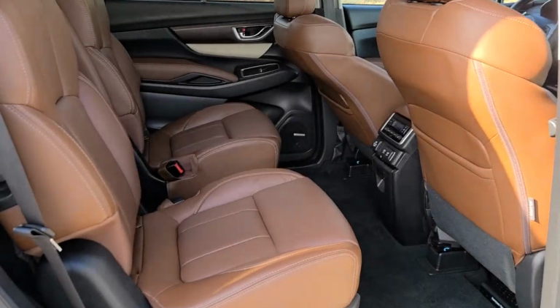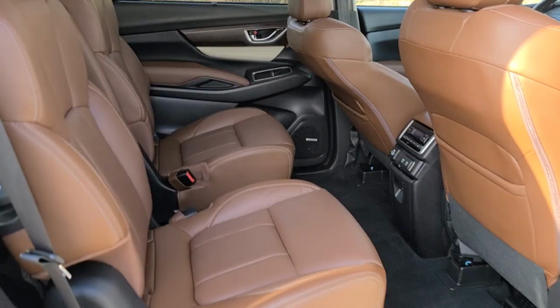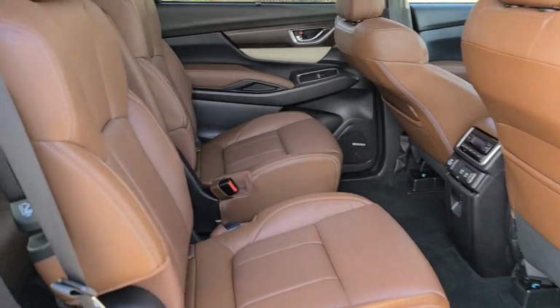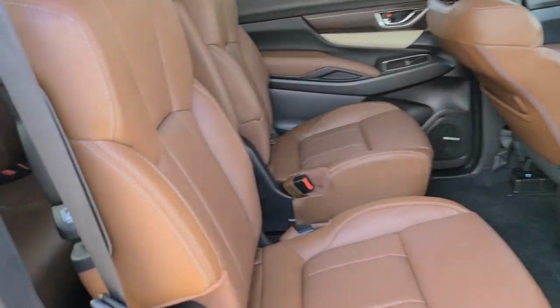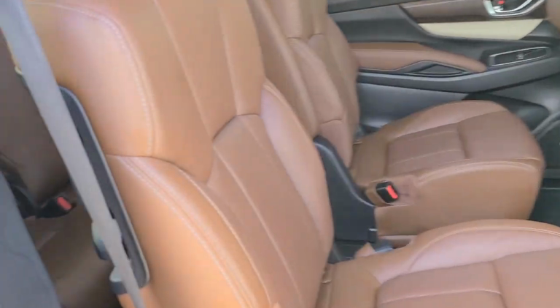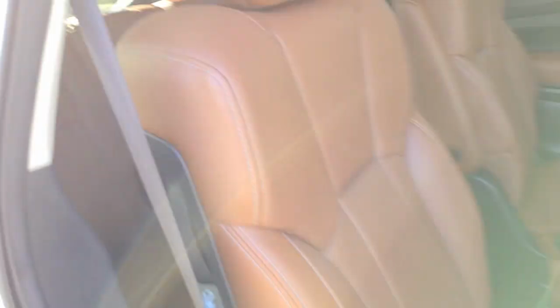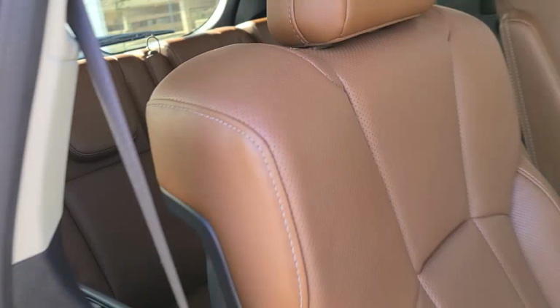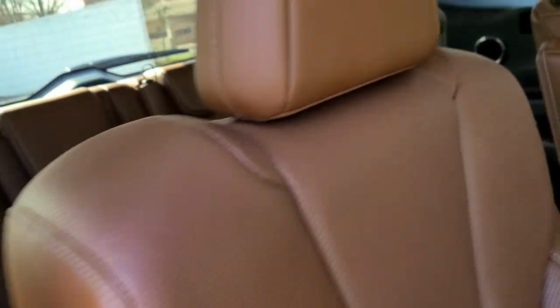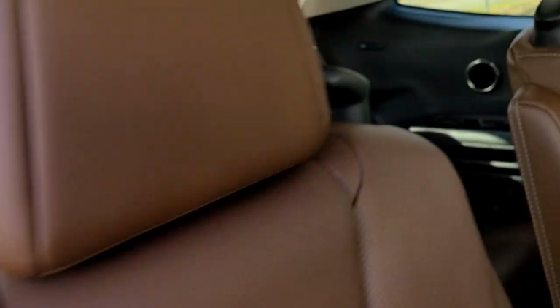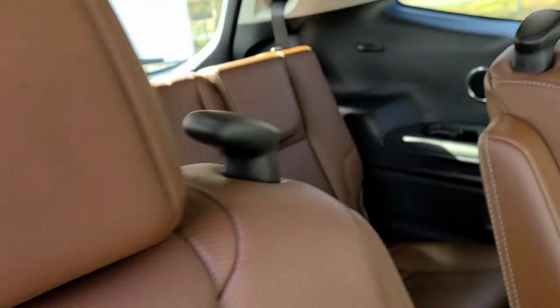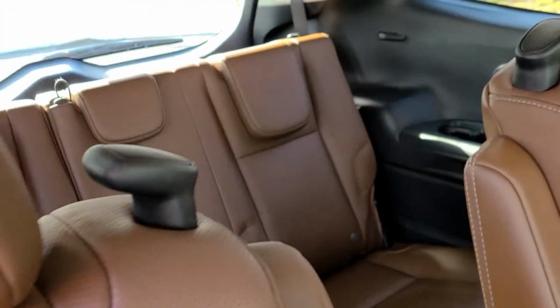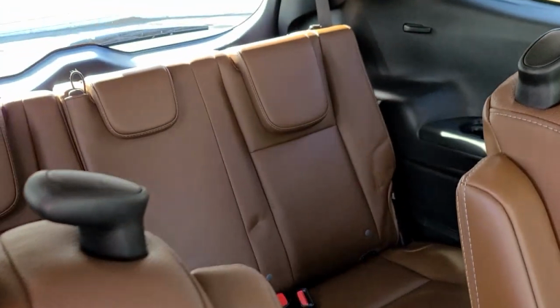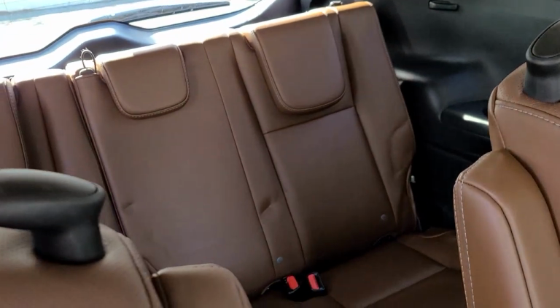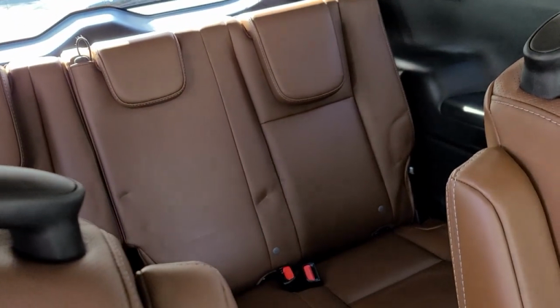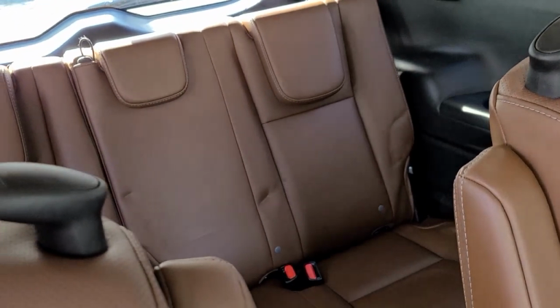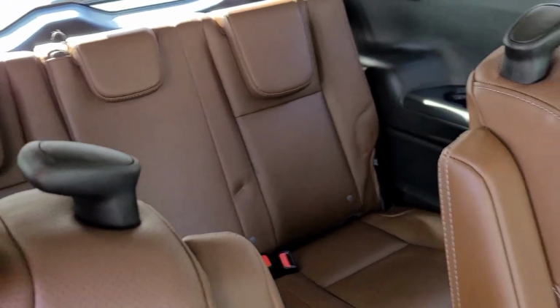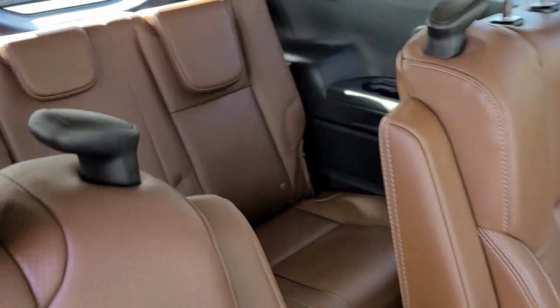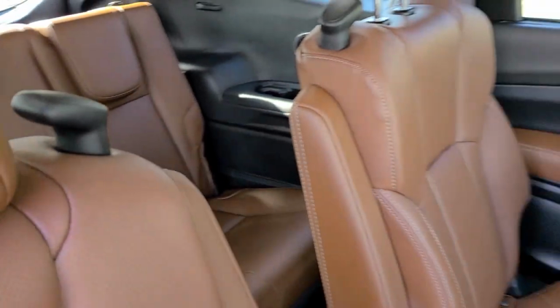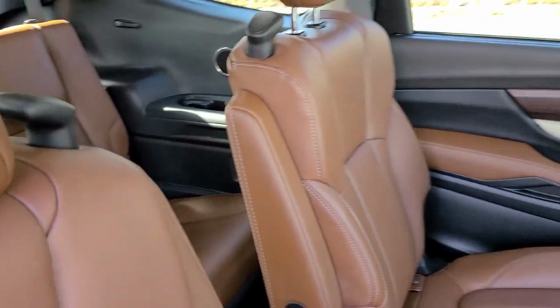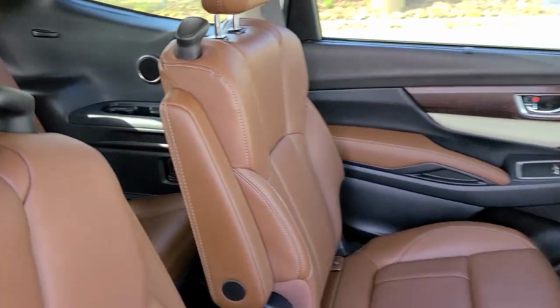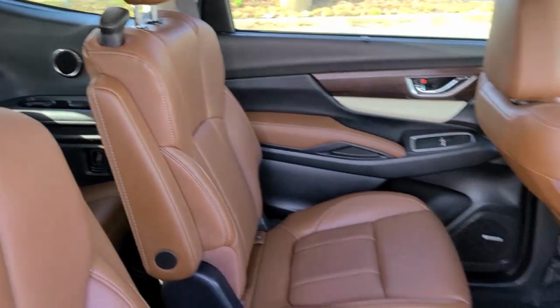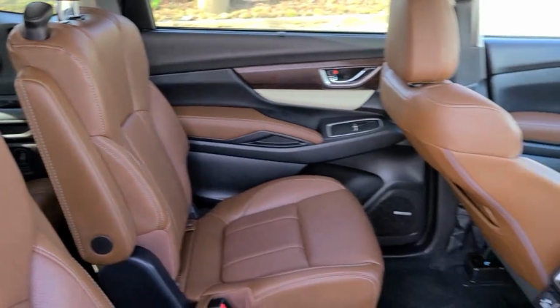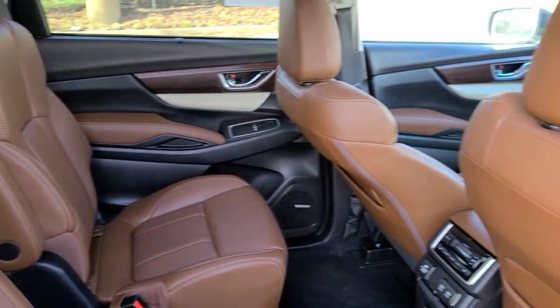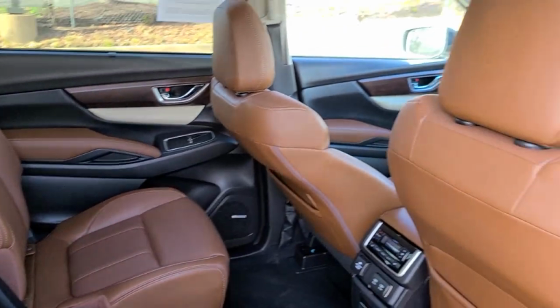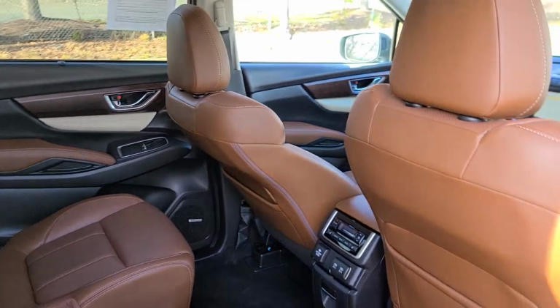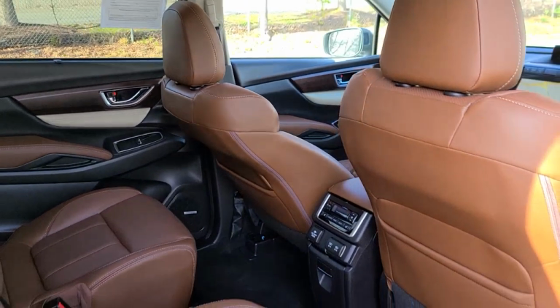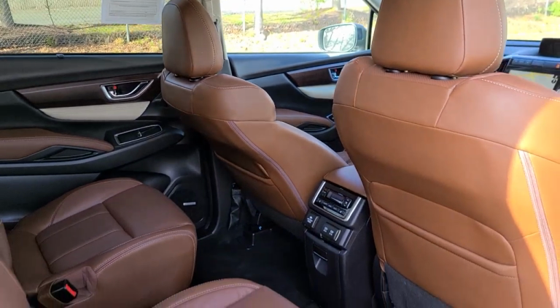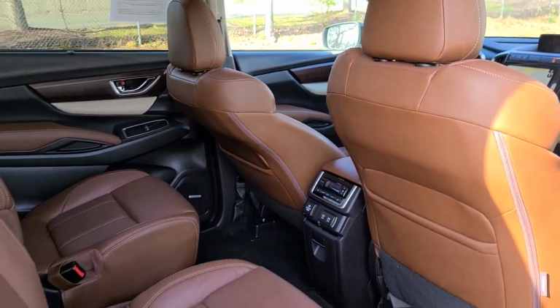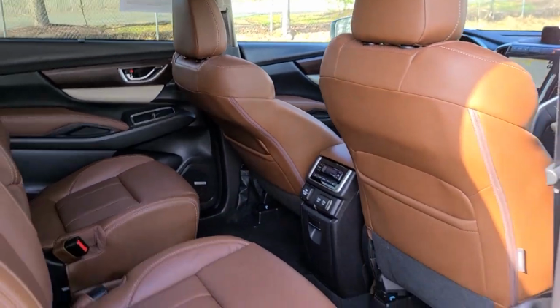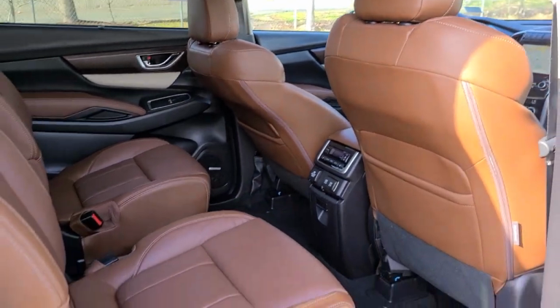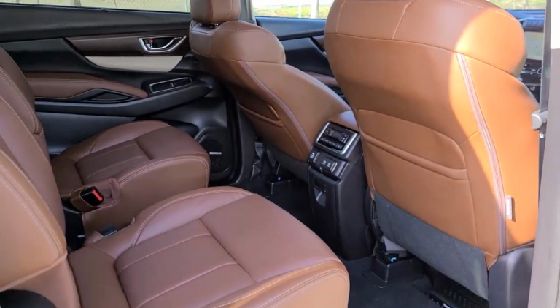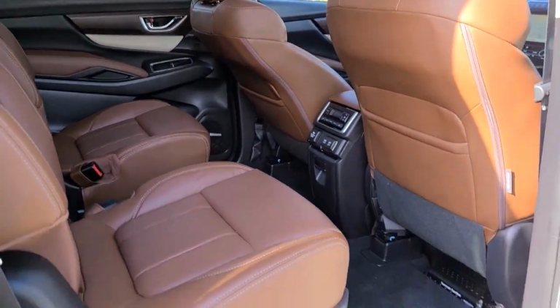Enjoy every adventure in this capable Ascent. Come in for a fun and easy test drive. Our team will make it the best part of your day.